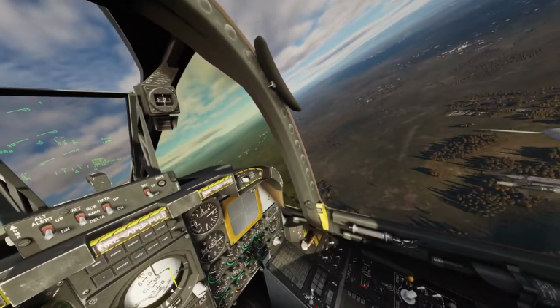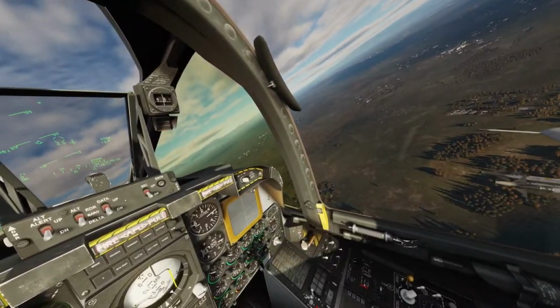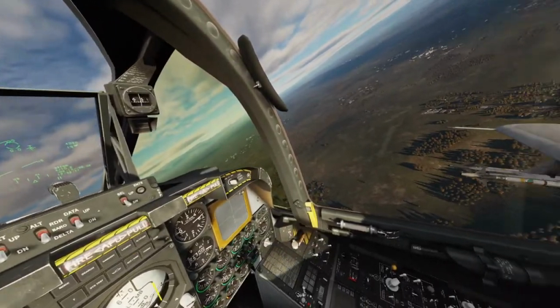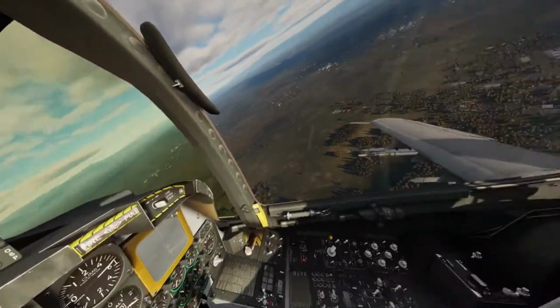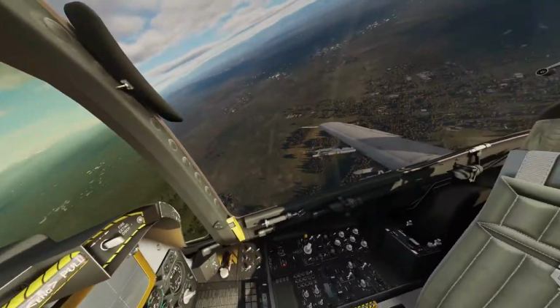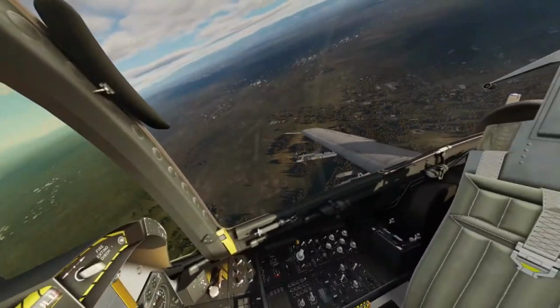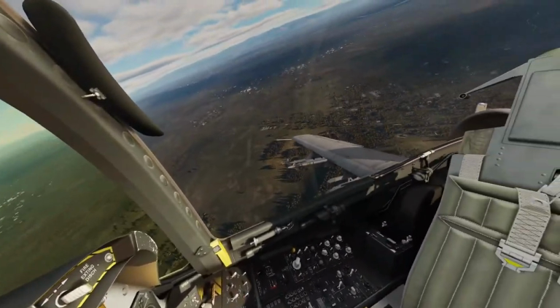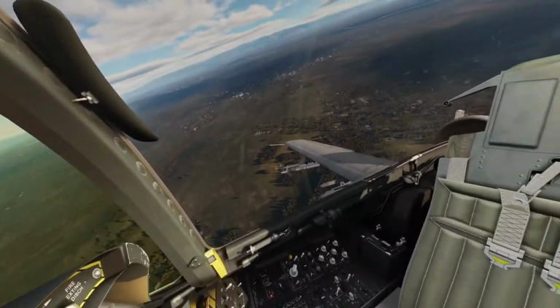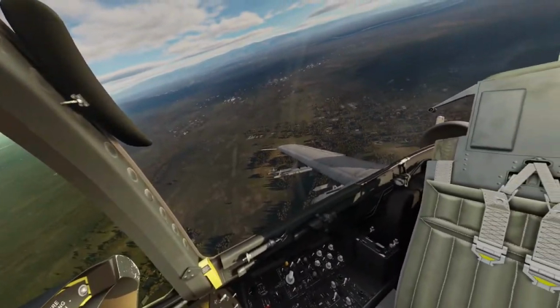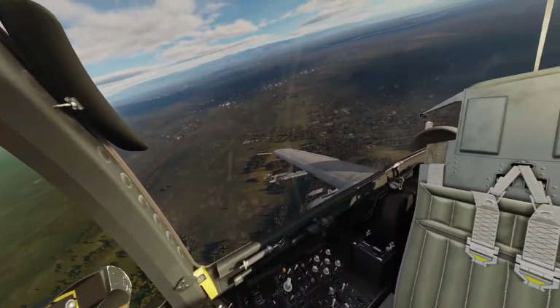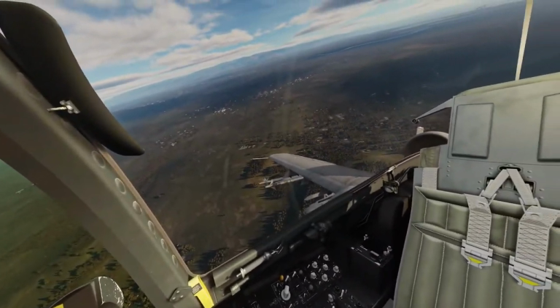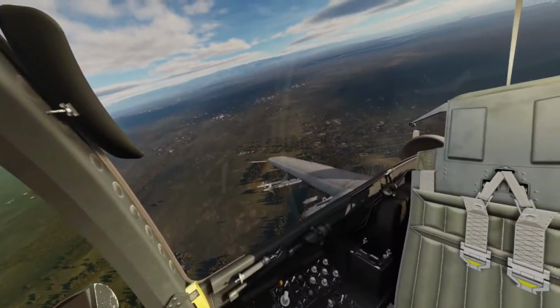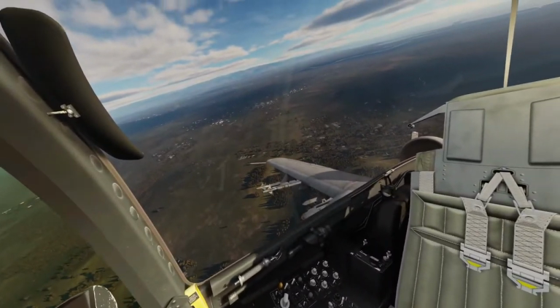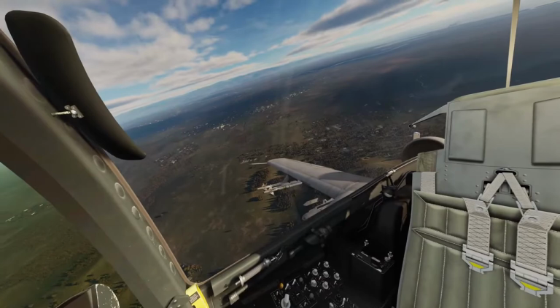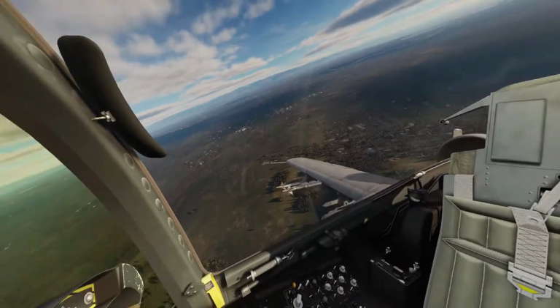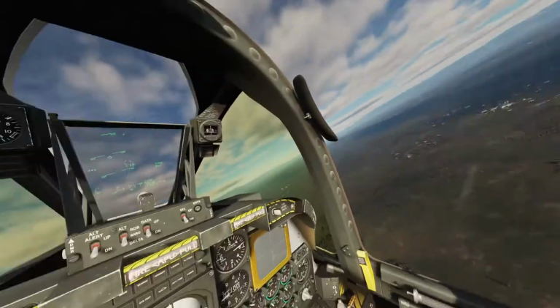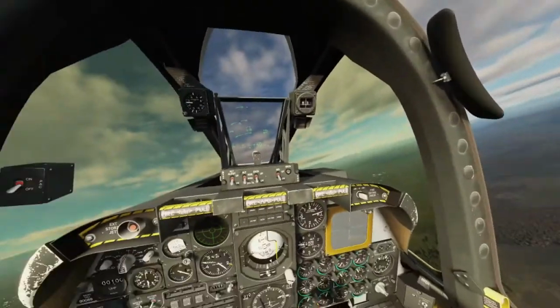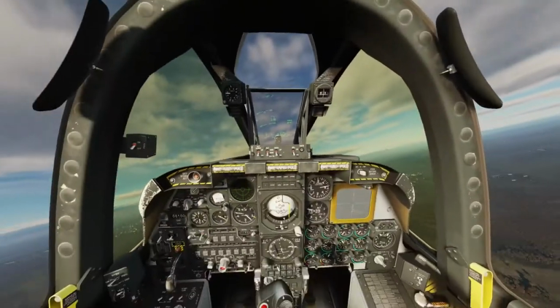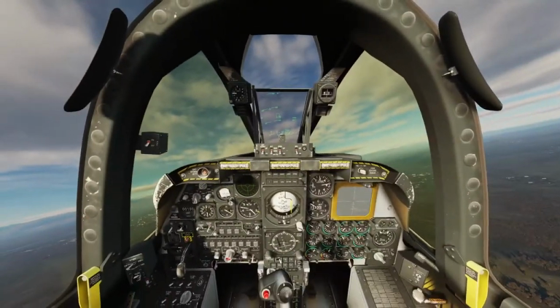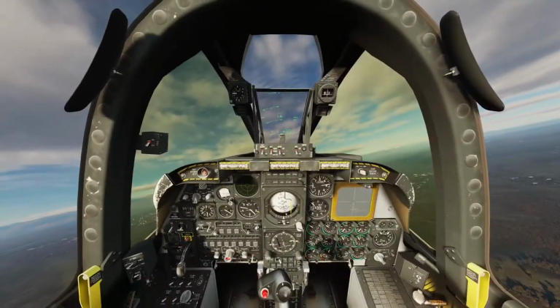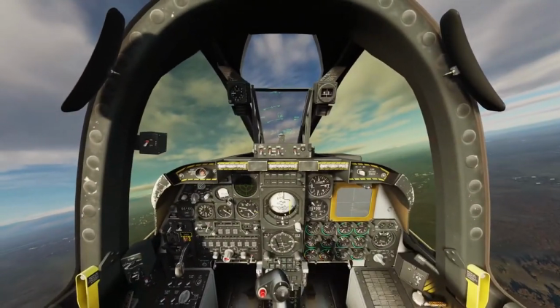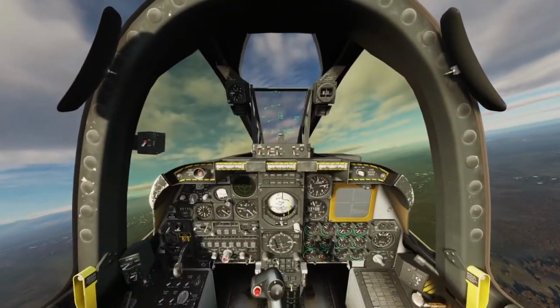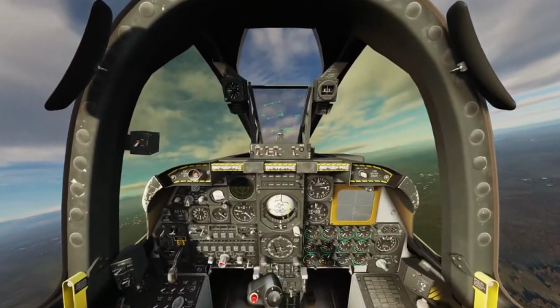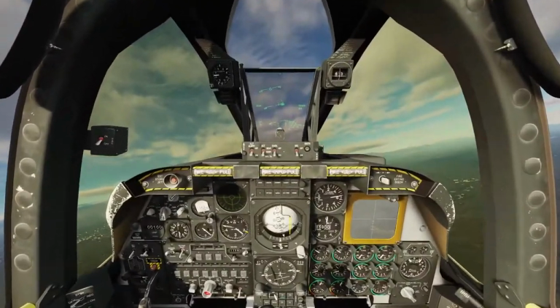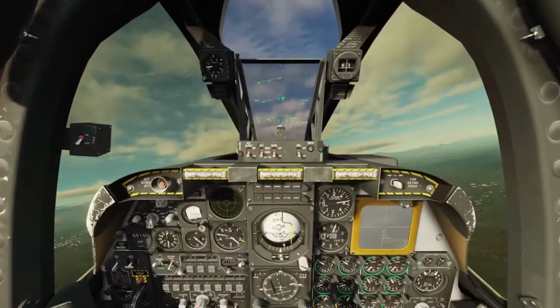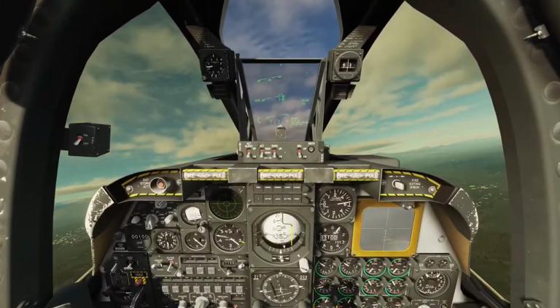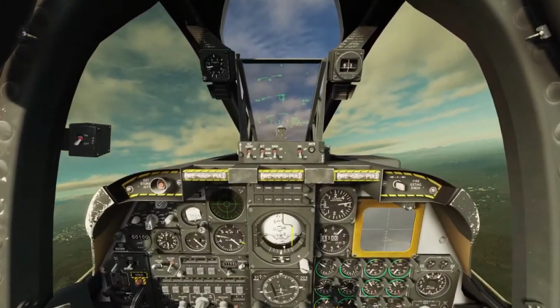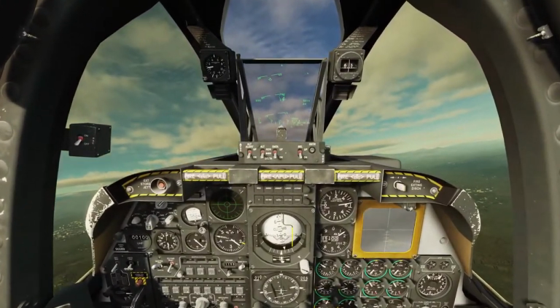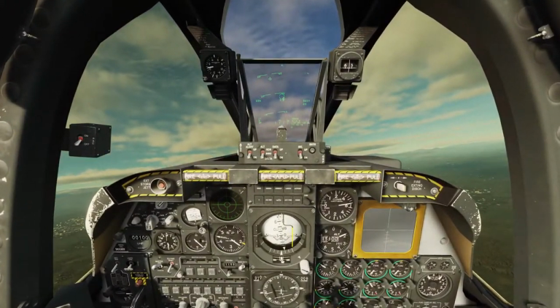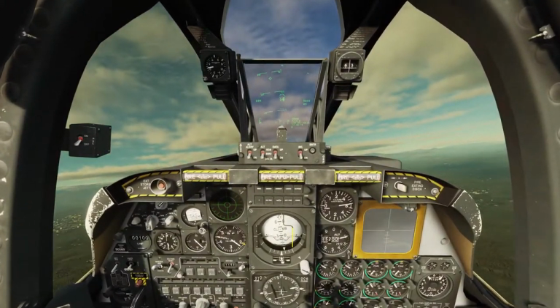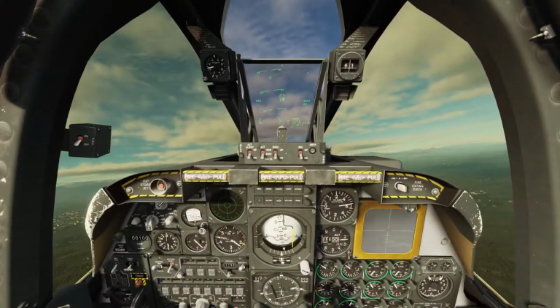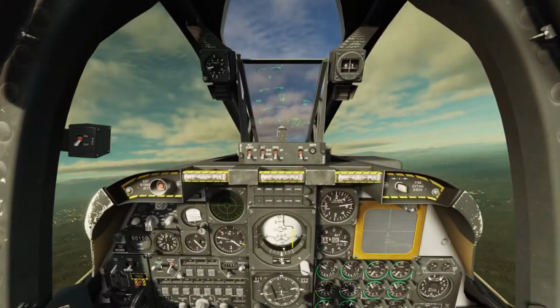Once the smoke grenades burn out, I don't have the green and red smoke to indicate where the friendlies are and where the target area is. Like, how the hell am I supposed to see anything here? This is crazy.